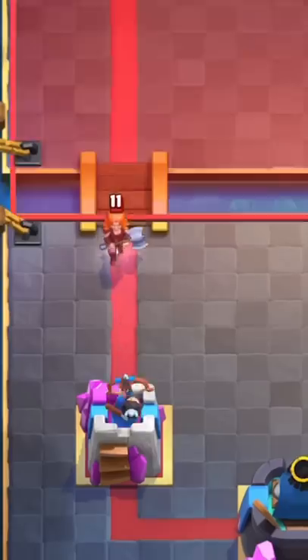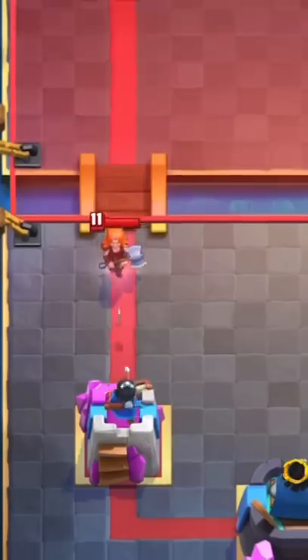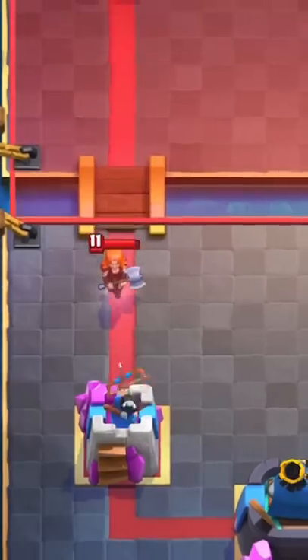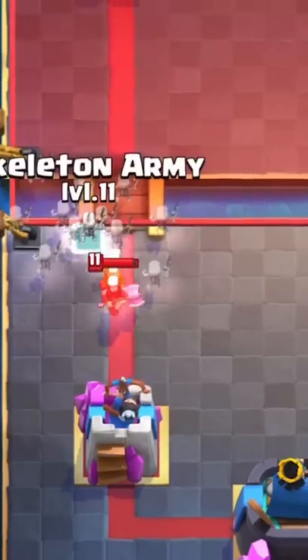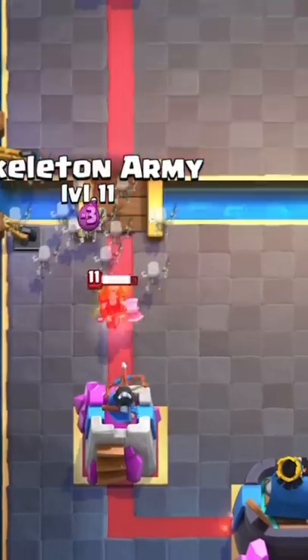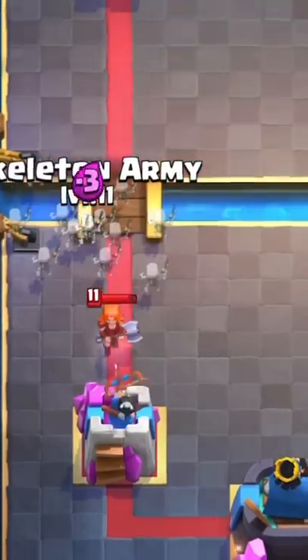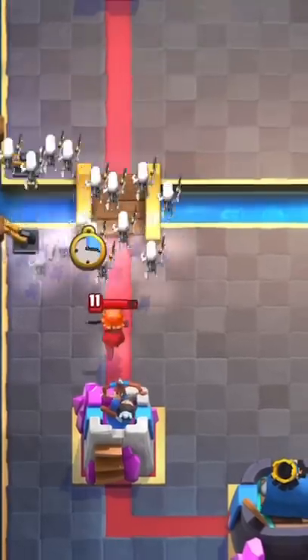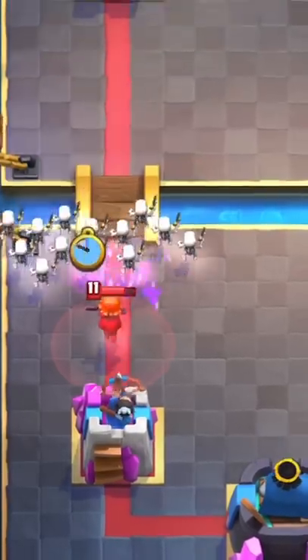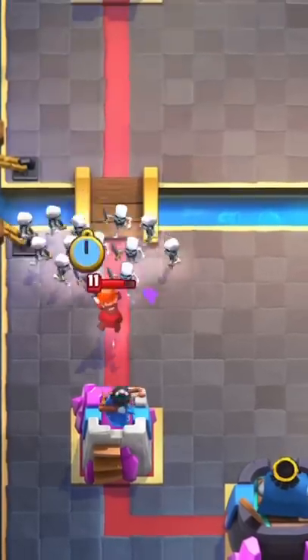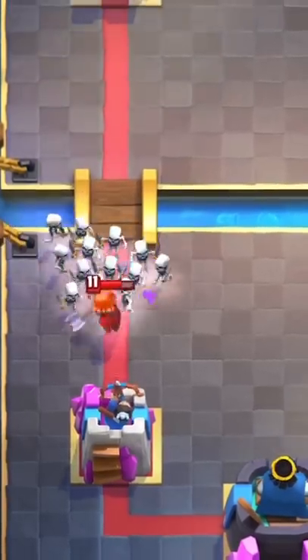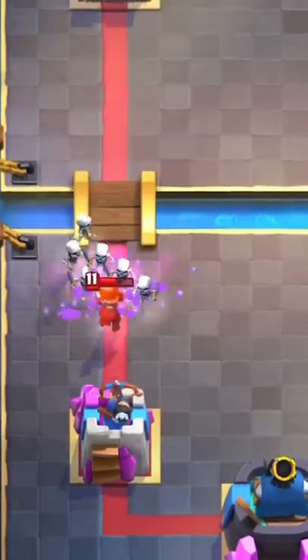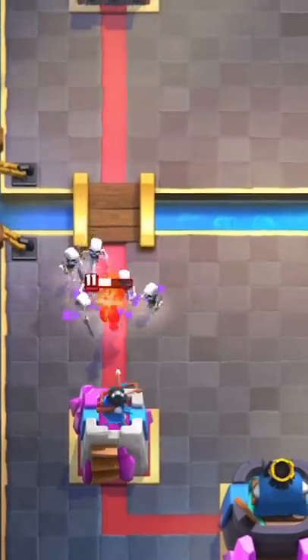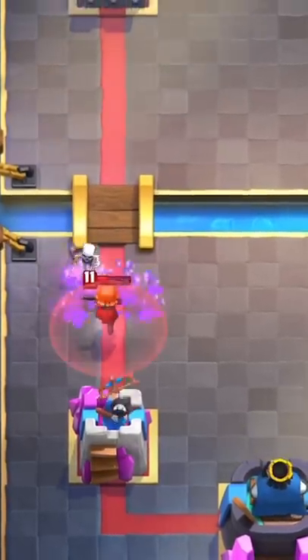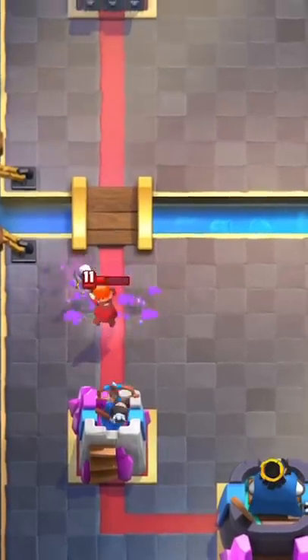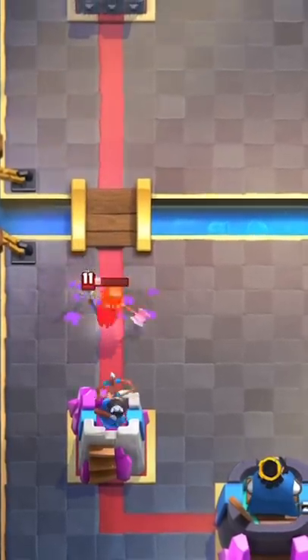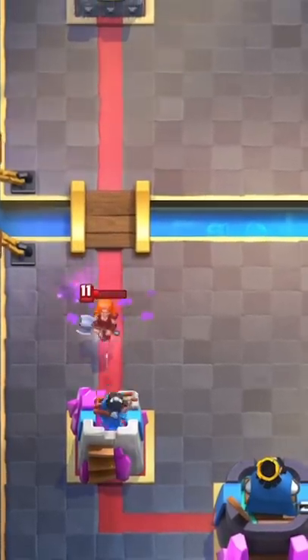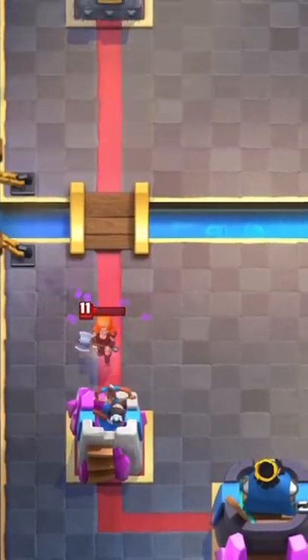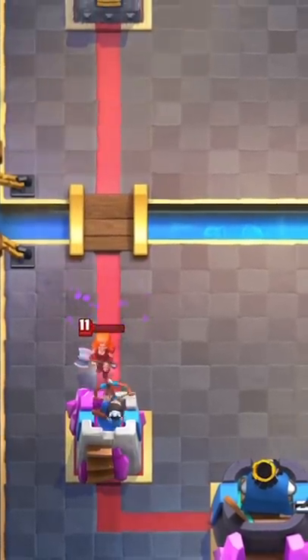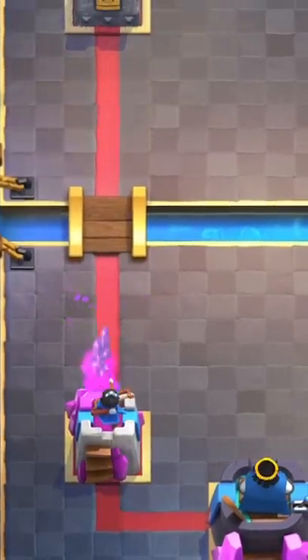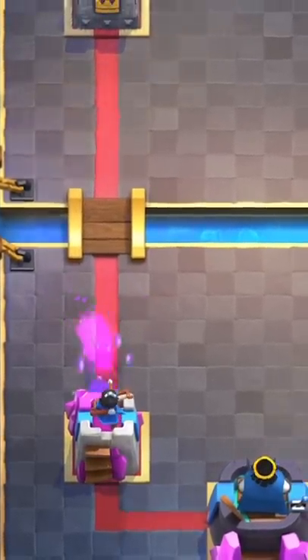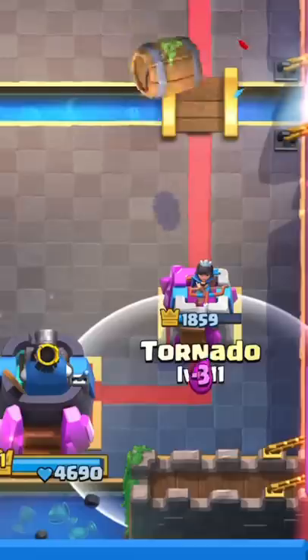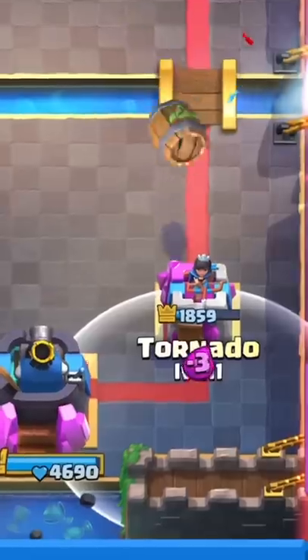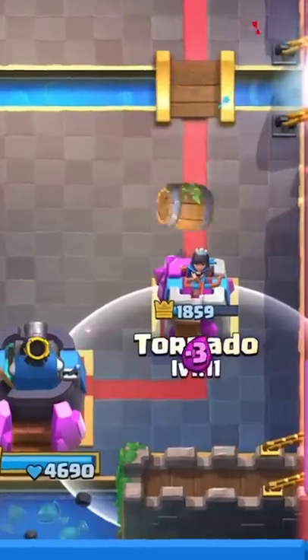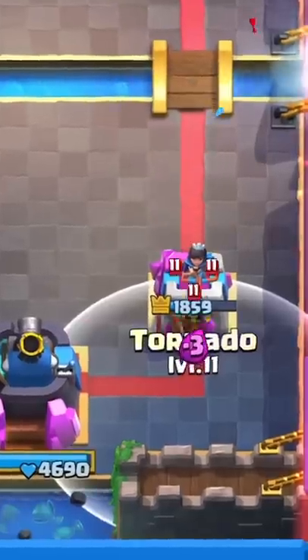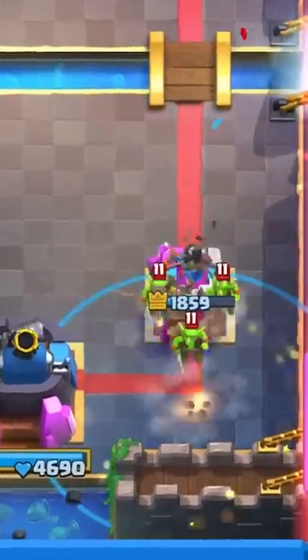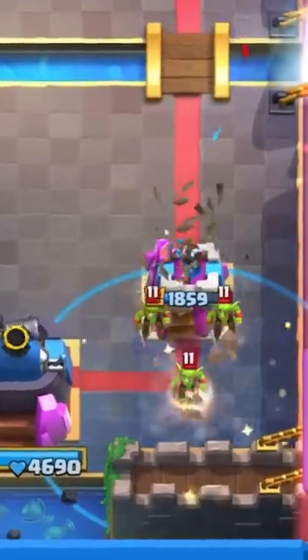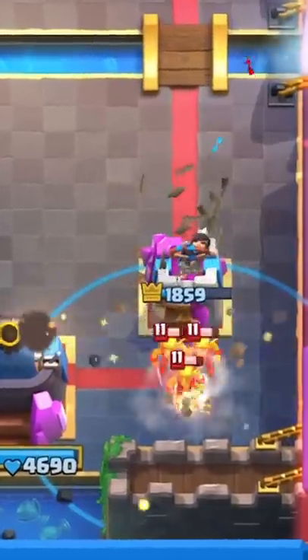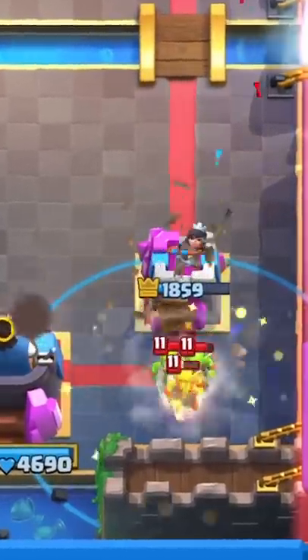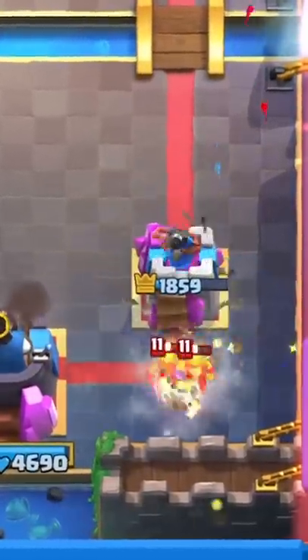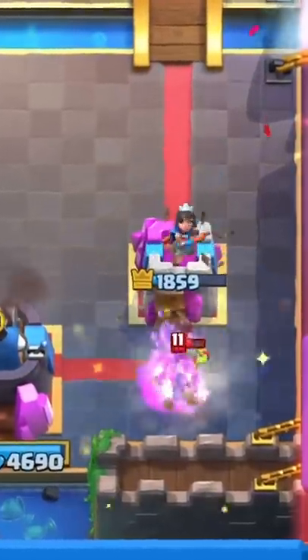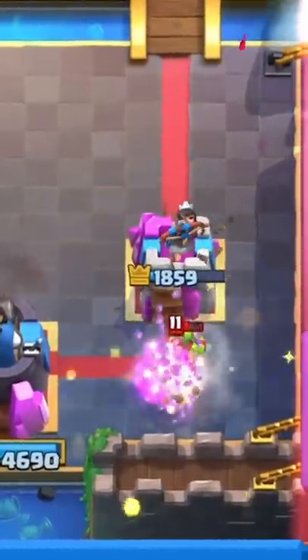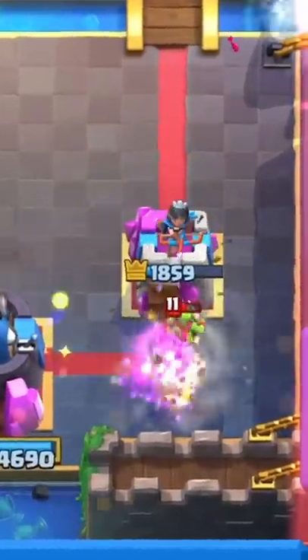You can defend the Valkyrie with Skeleton Army, and I'm not joking this time. If your King Tower's already turned on, use the Tornado like this to kill the Goblin Barrel.